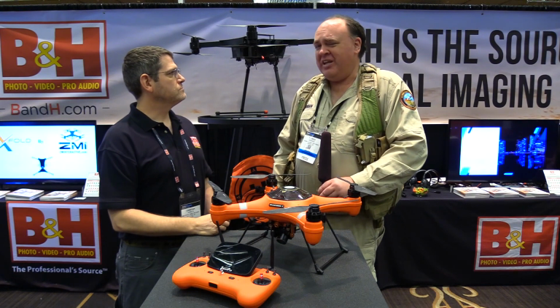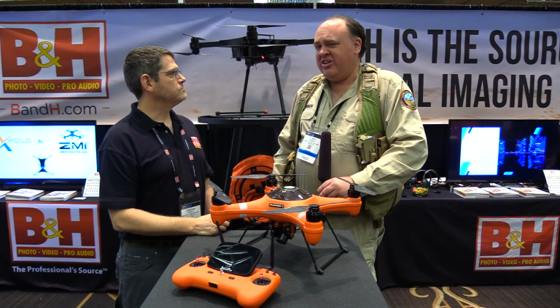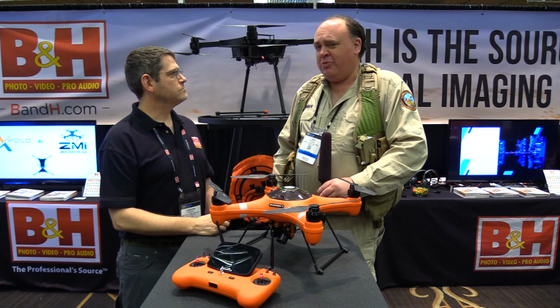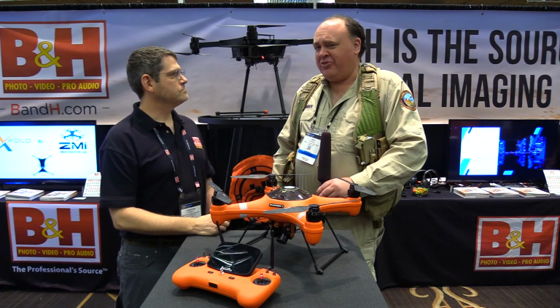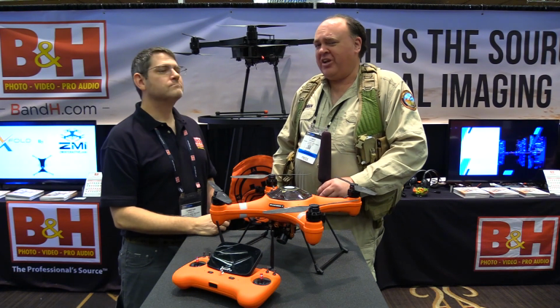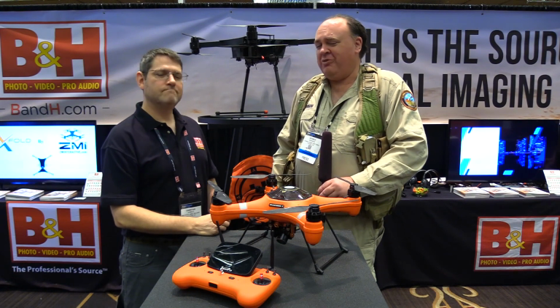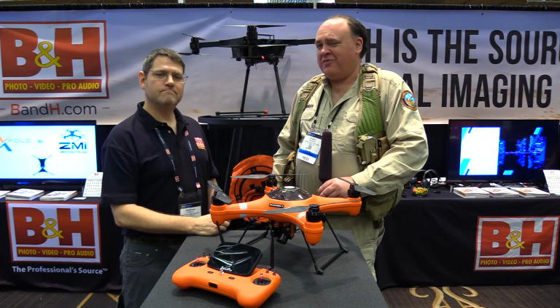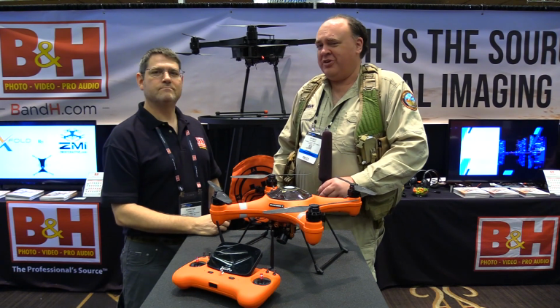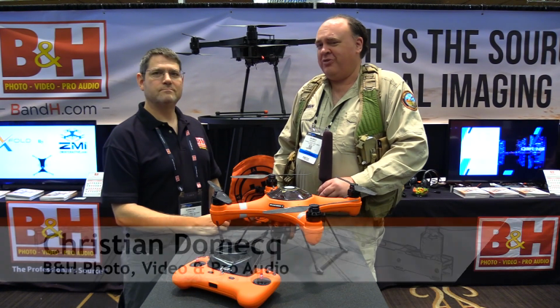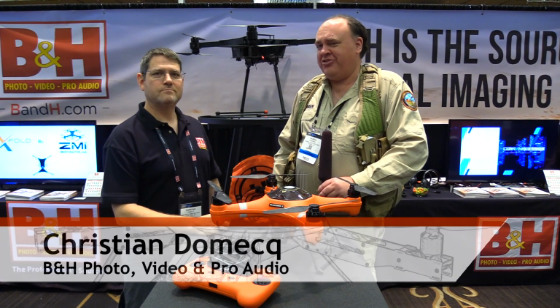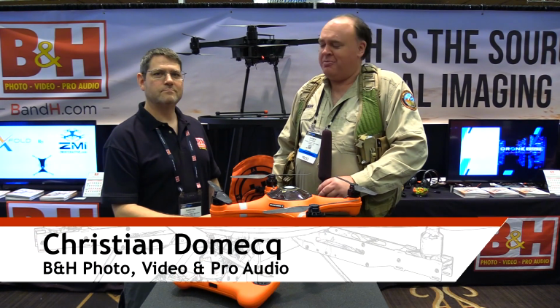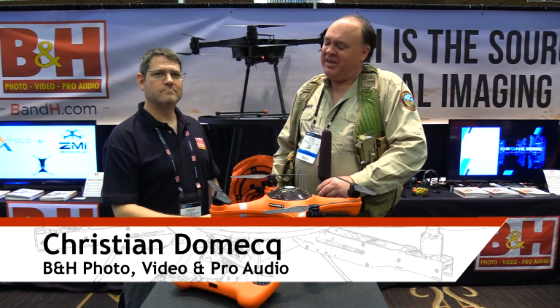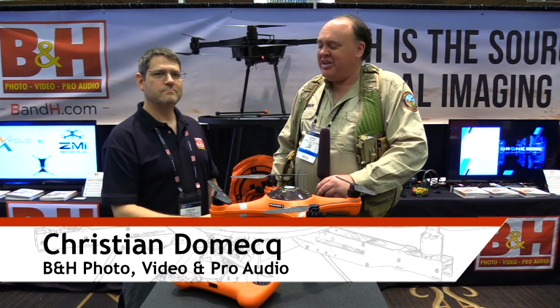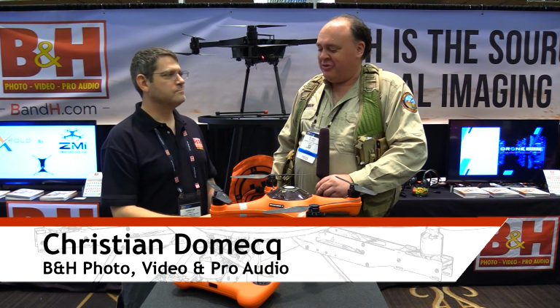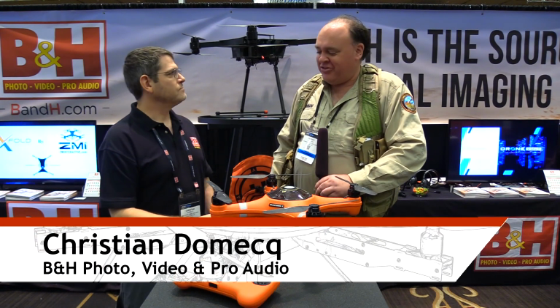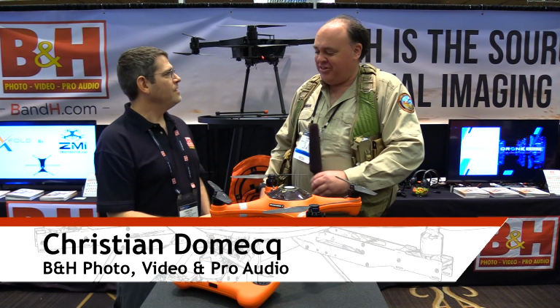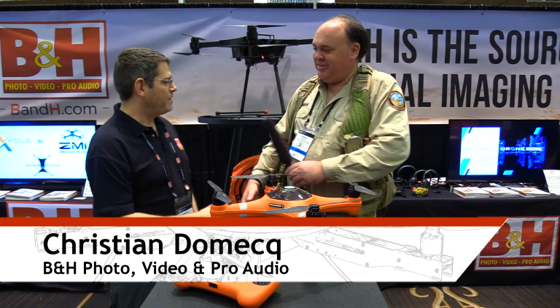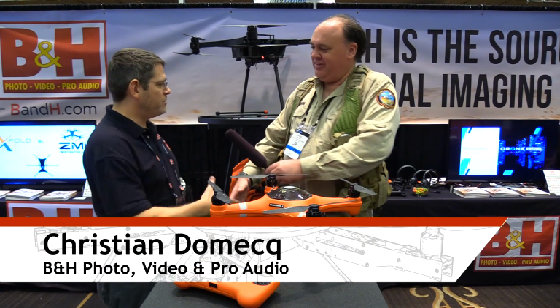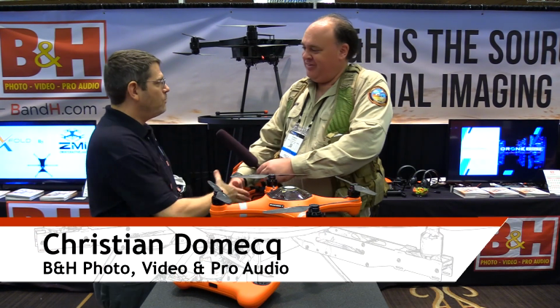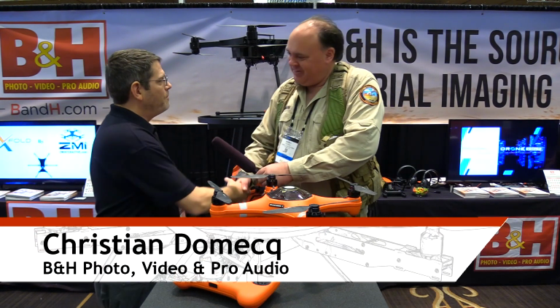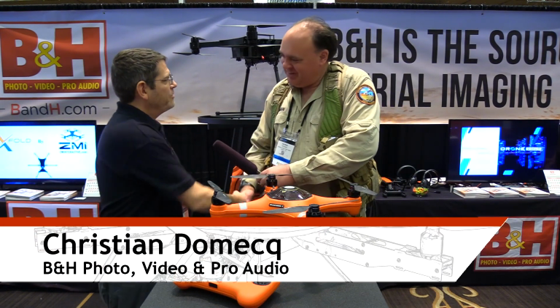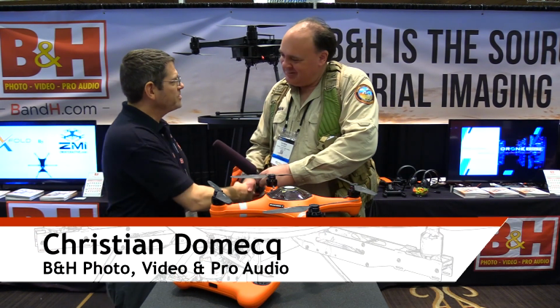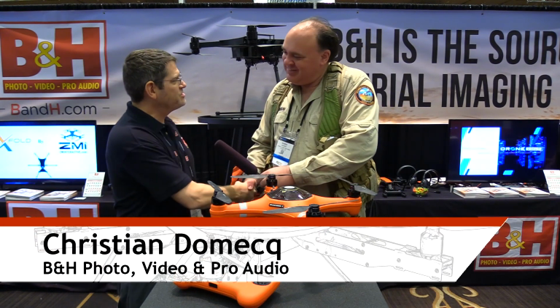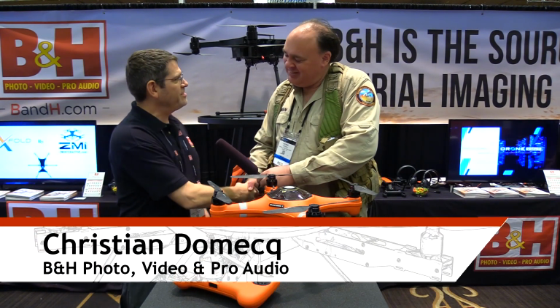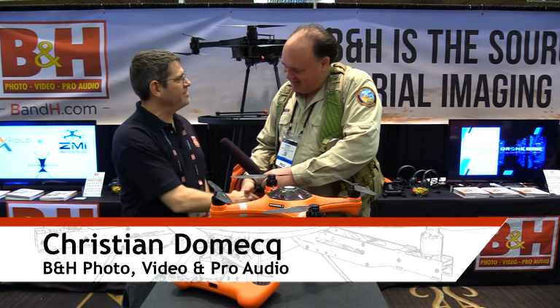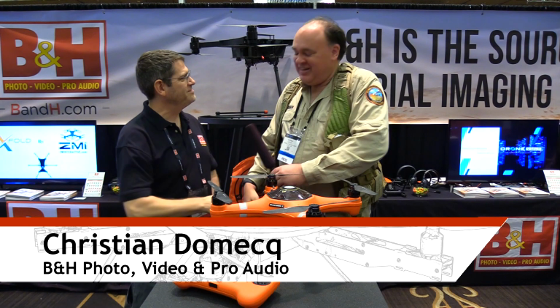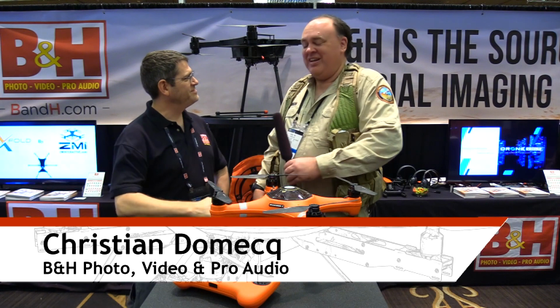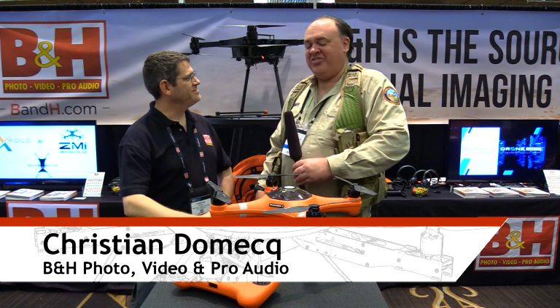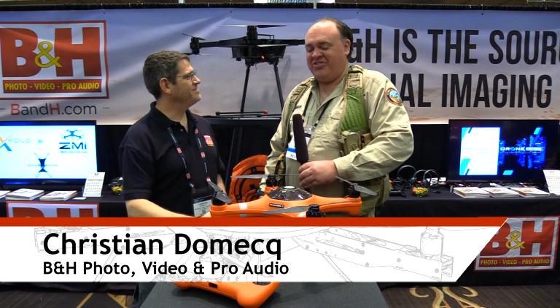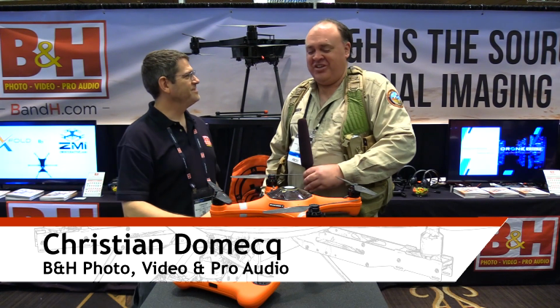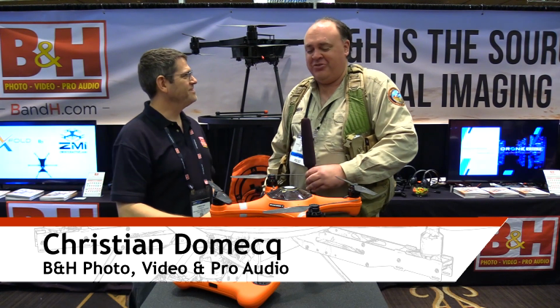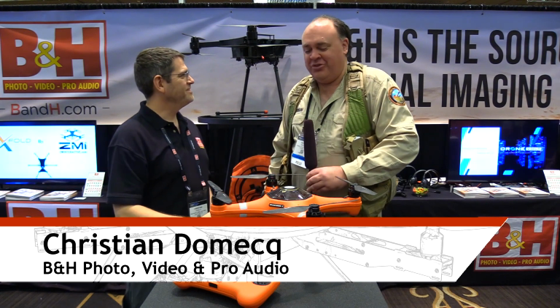We're in the booth talking to our friend Christian Demek. How you doing Christian? I'm doing well Patrick. Nice to see you again. Nice to see you too.